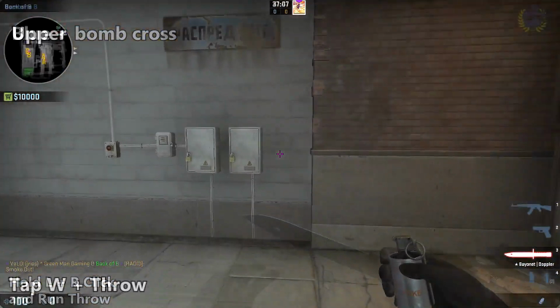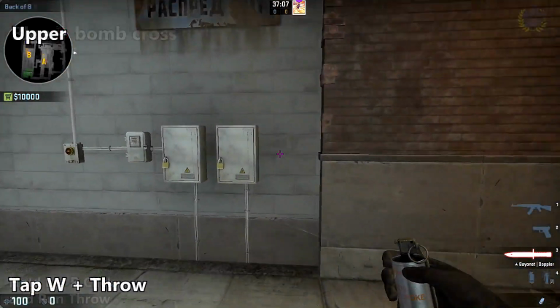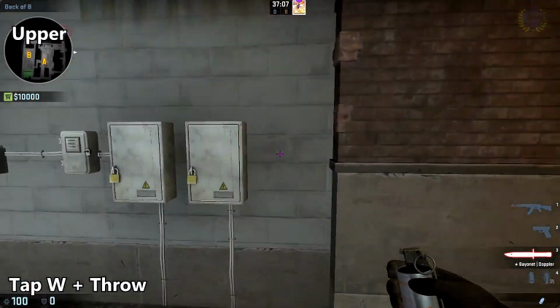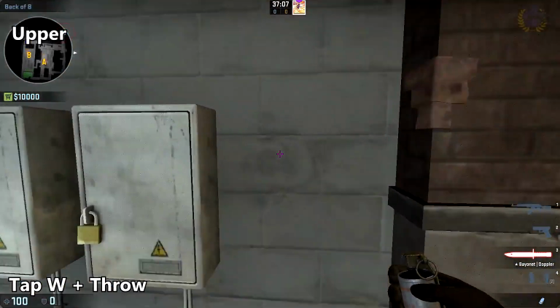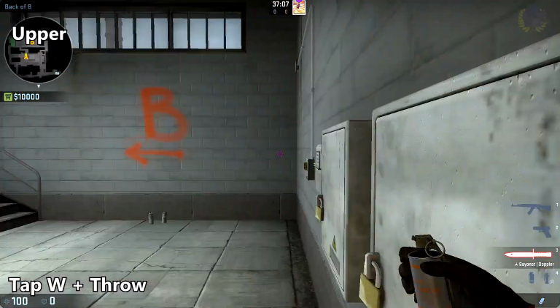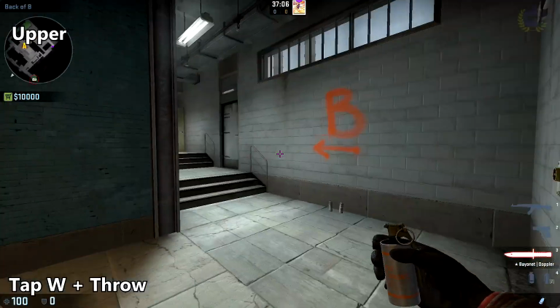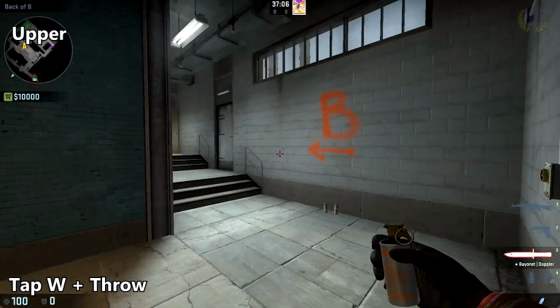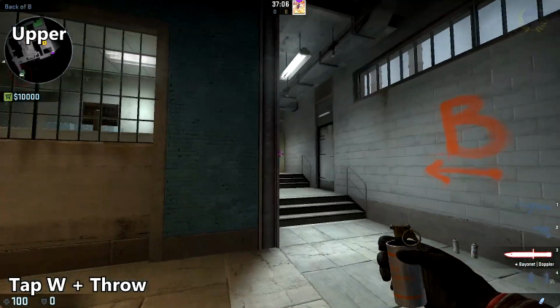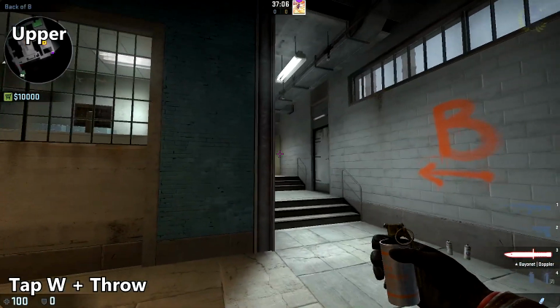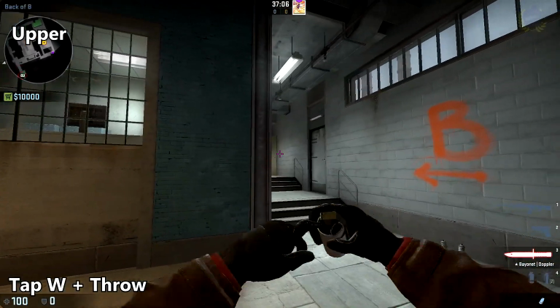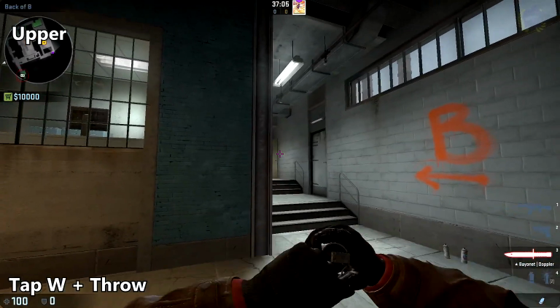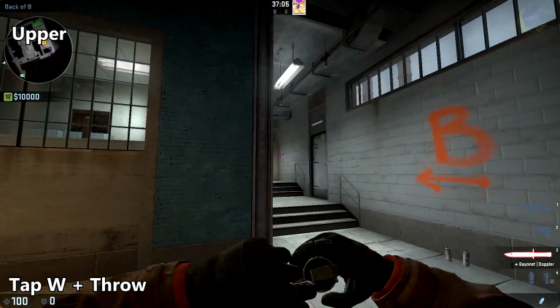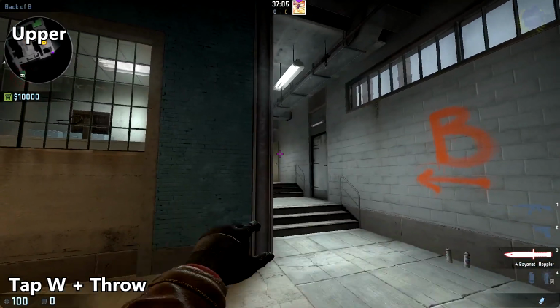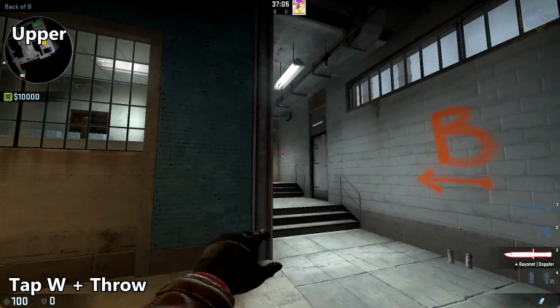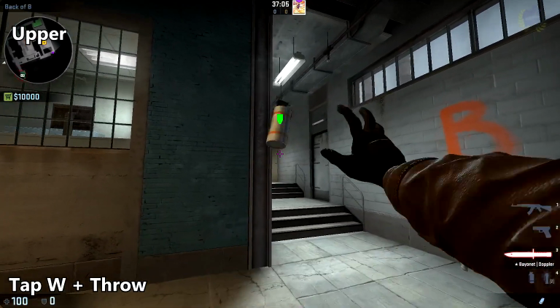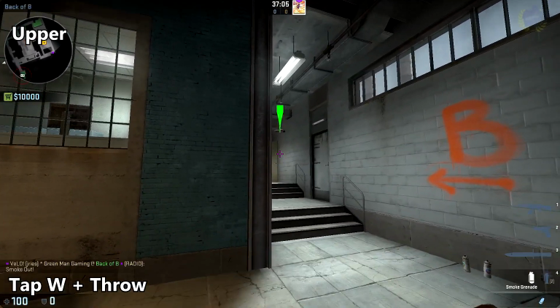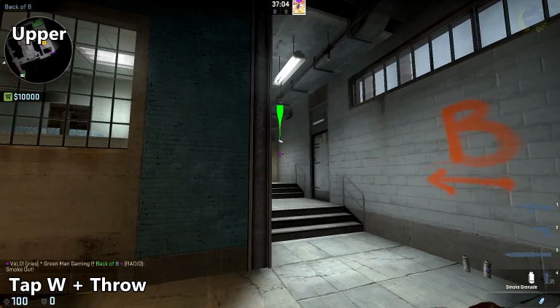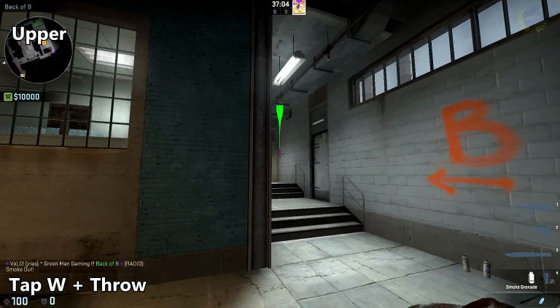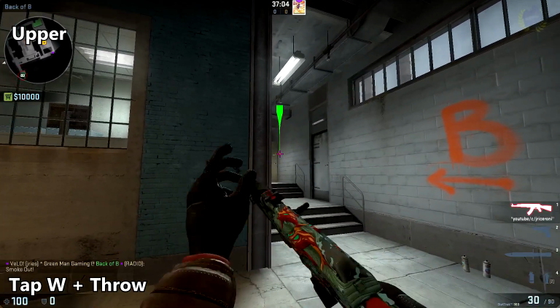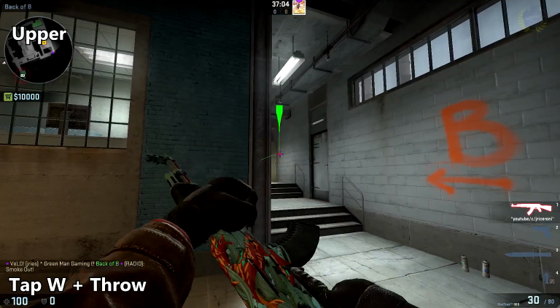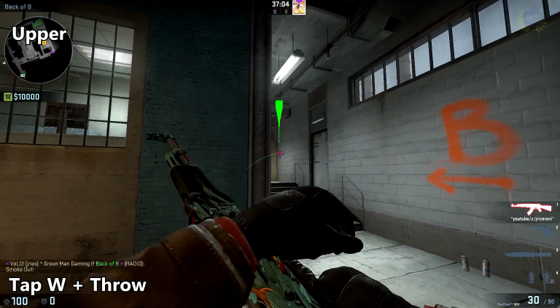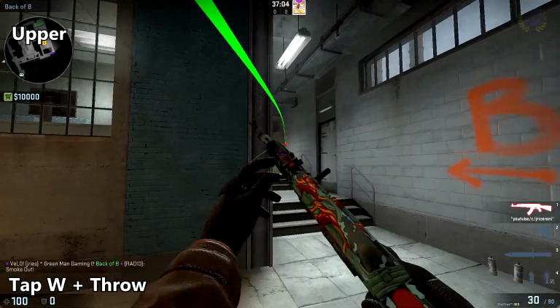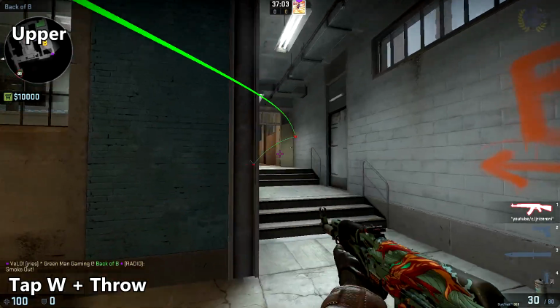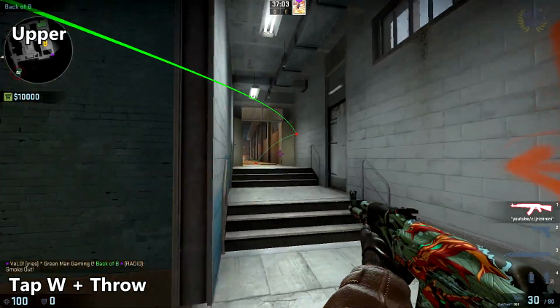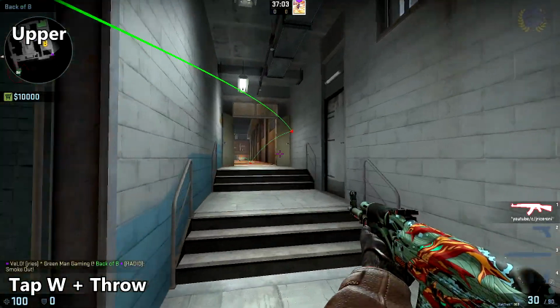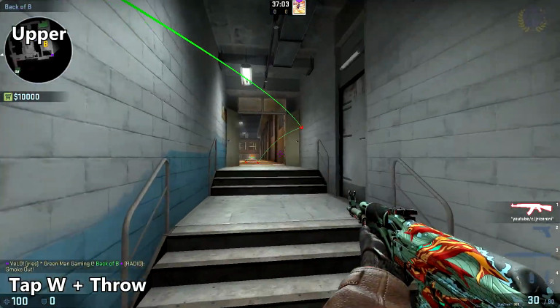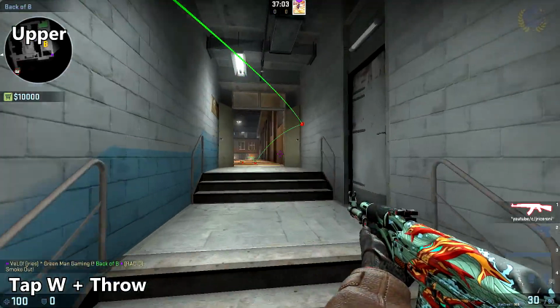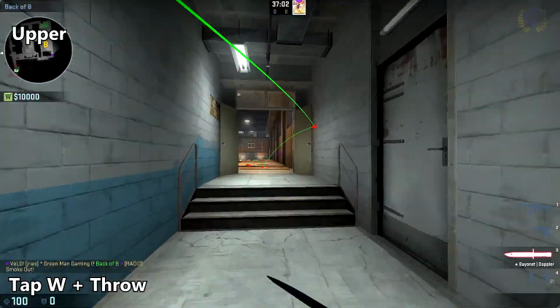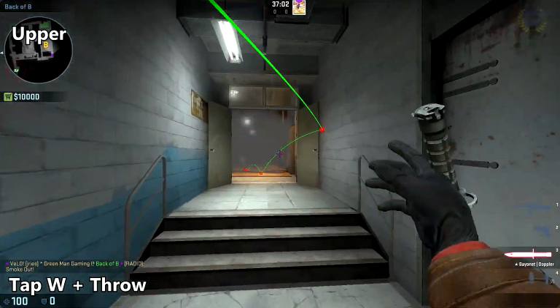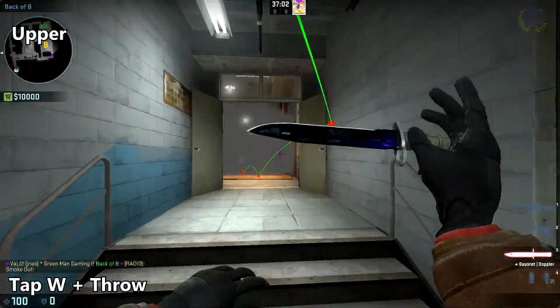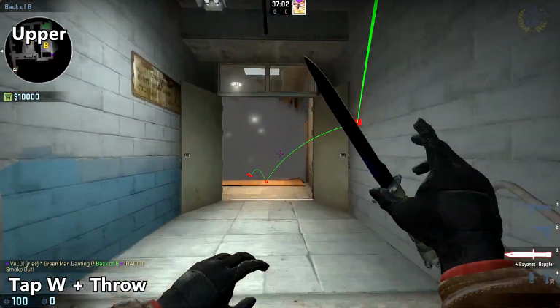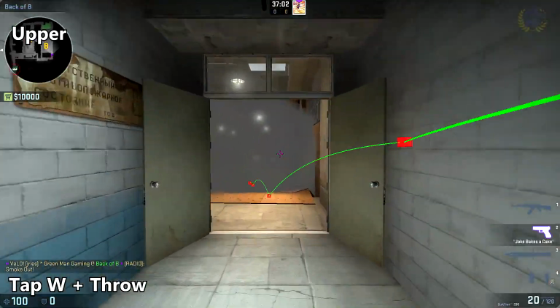To smoke off upper, position yourself against this wall so you can barely see the door, and do a slight running throw.